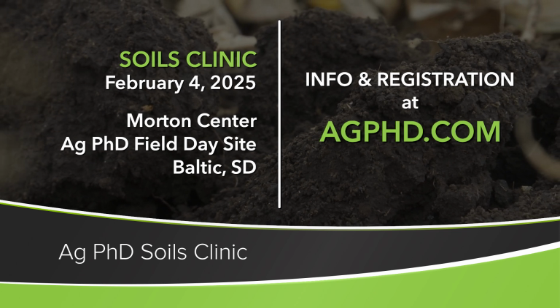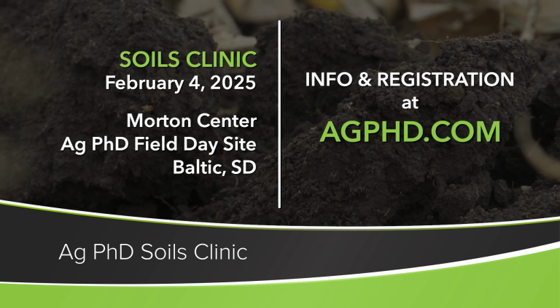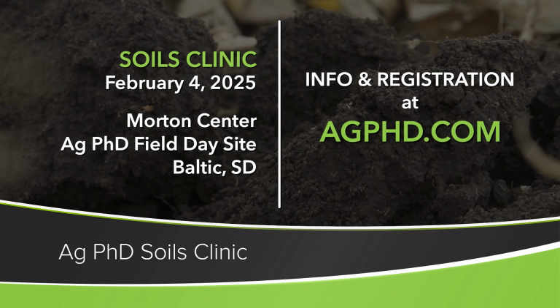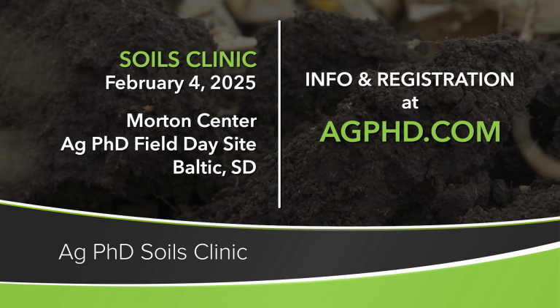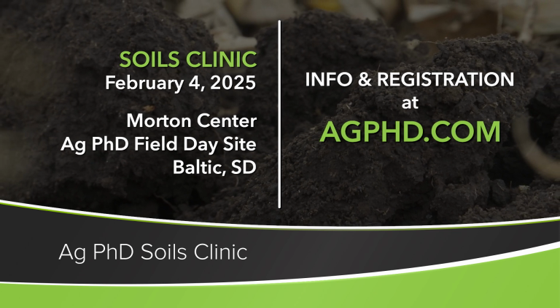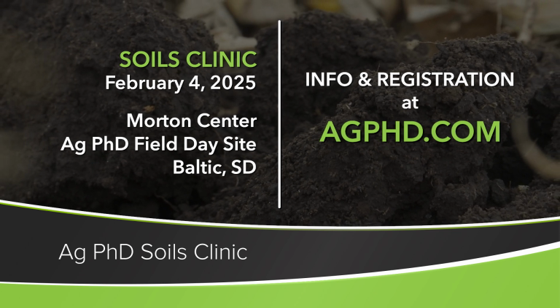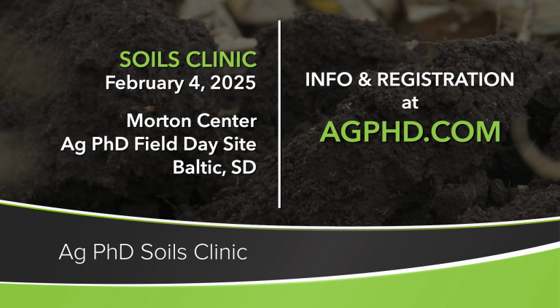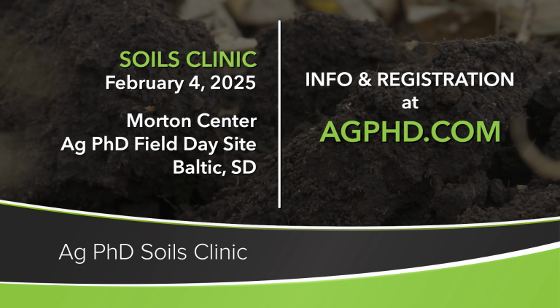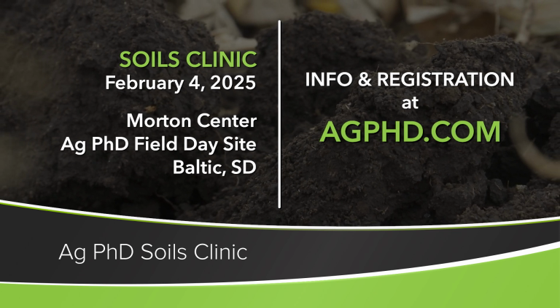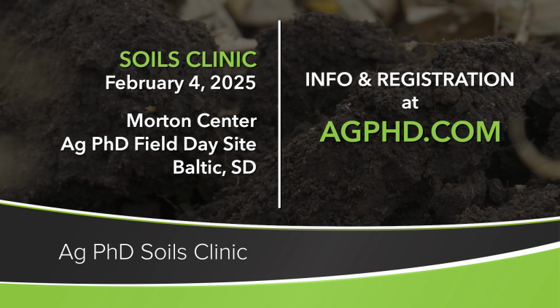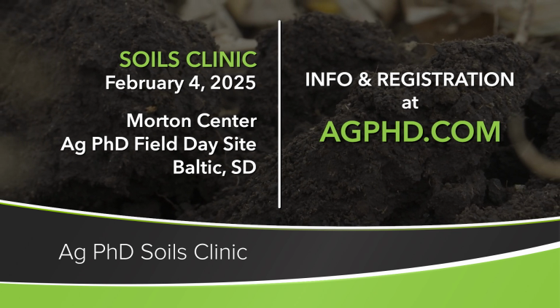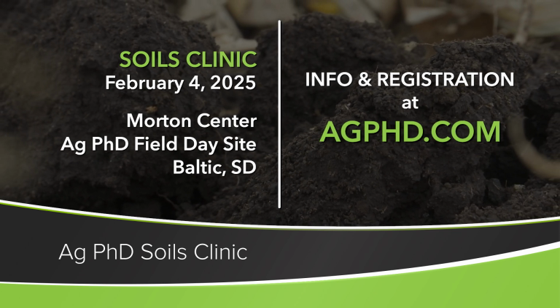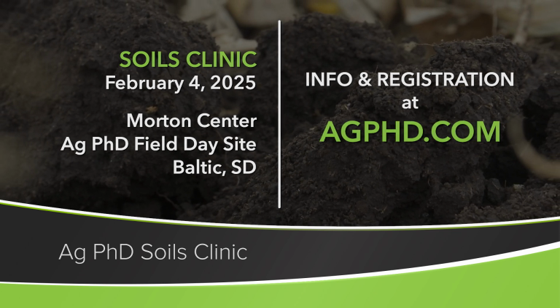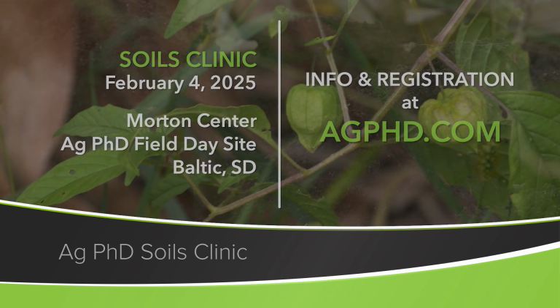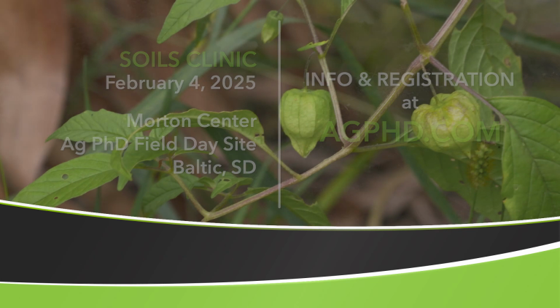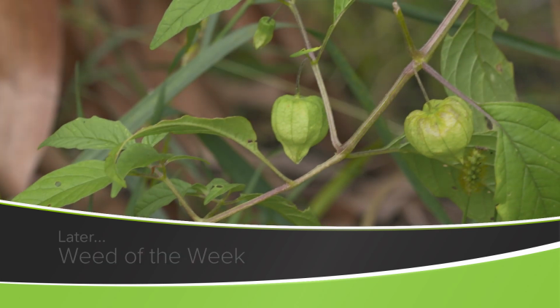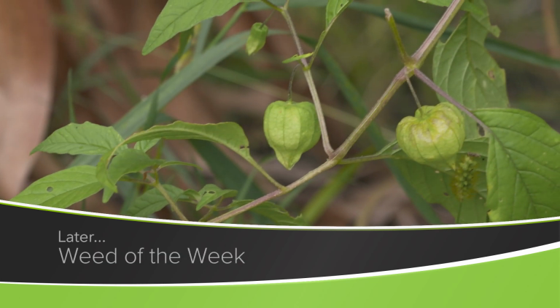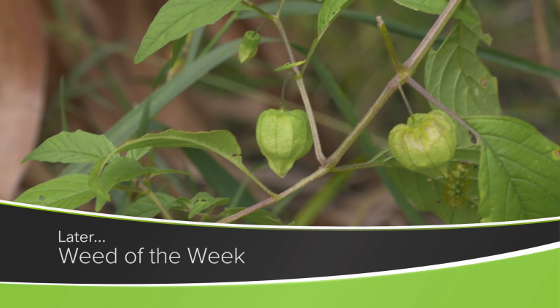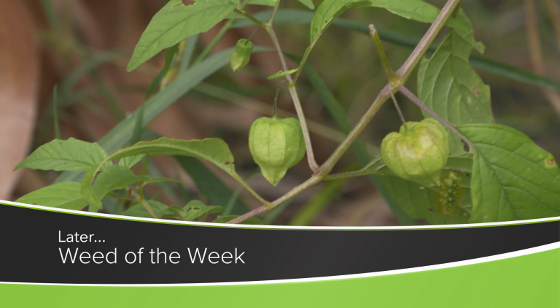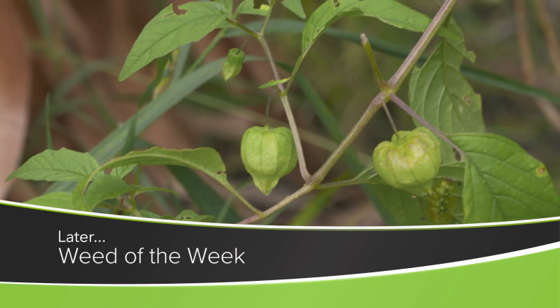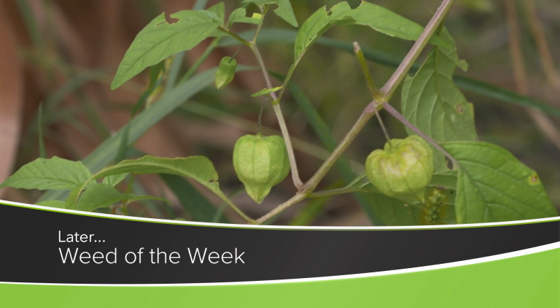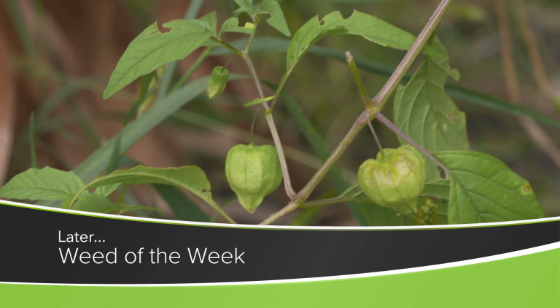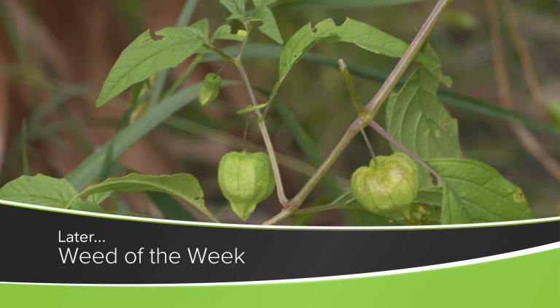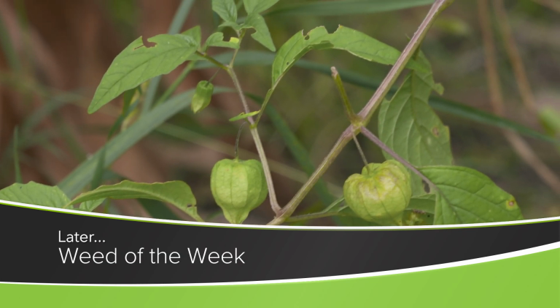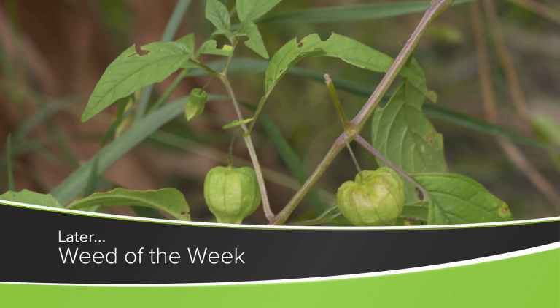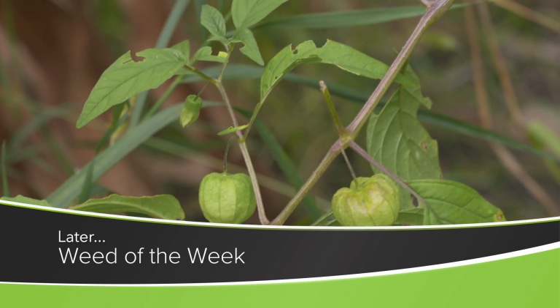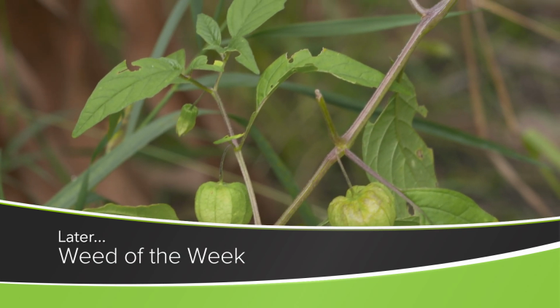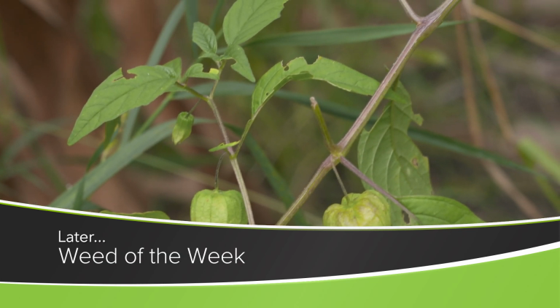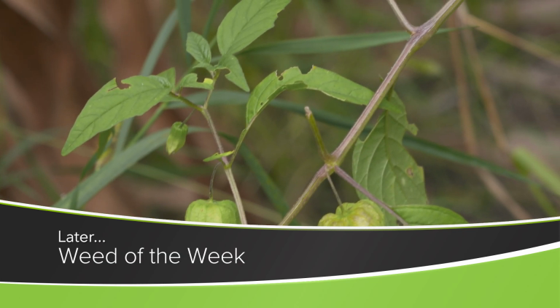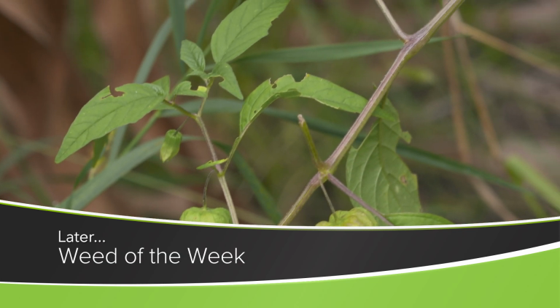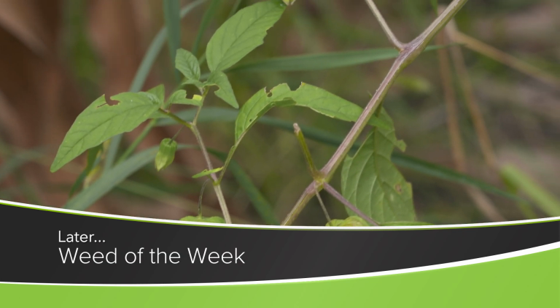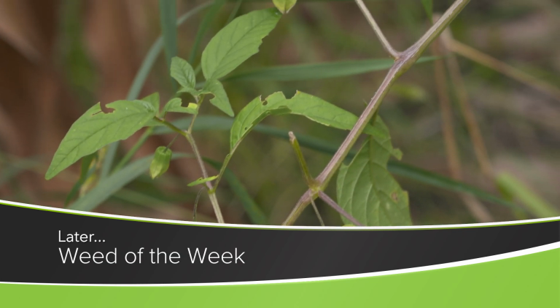One other thing you'll want to learn about is controlling our Weed of the Week. Can you identify this week's weed?